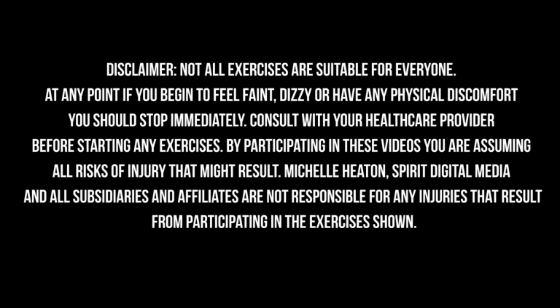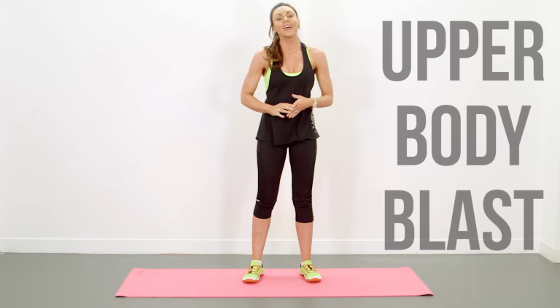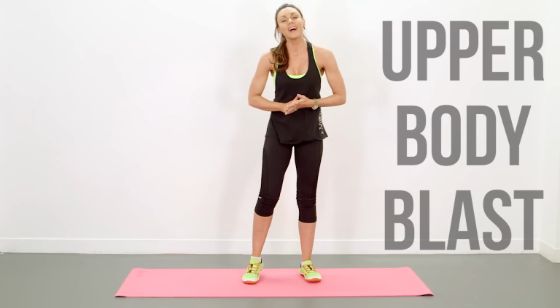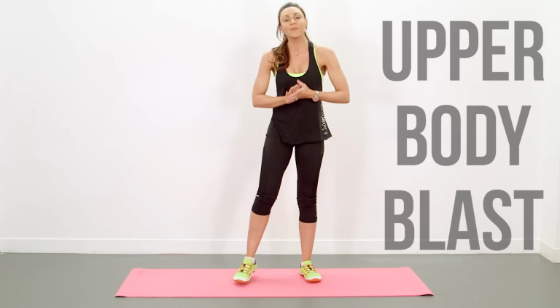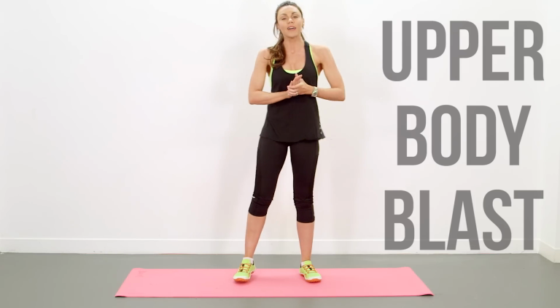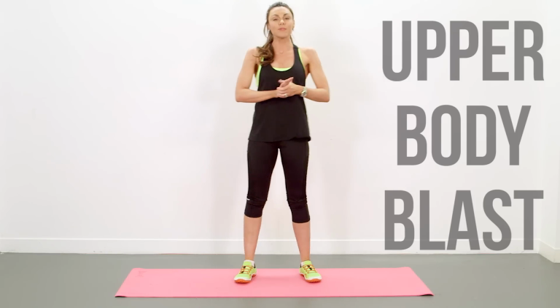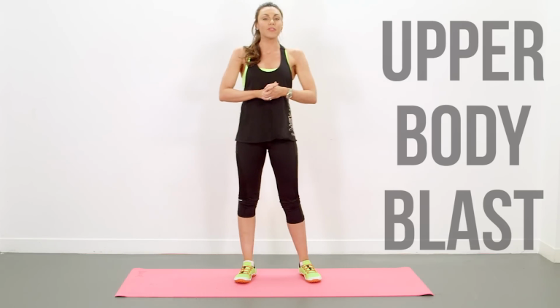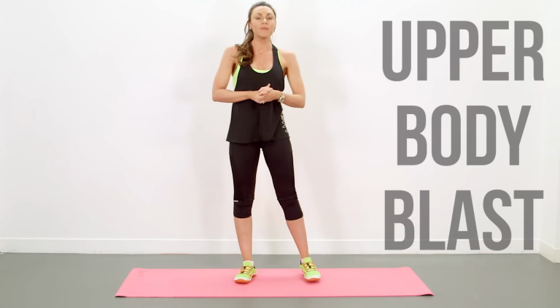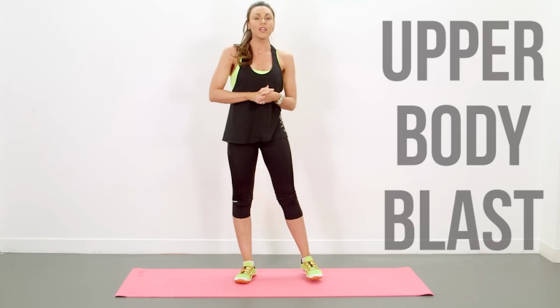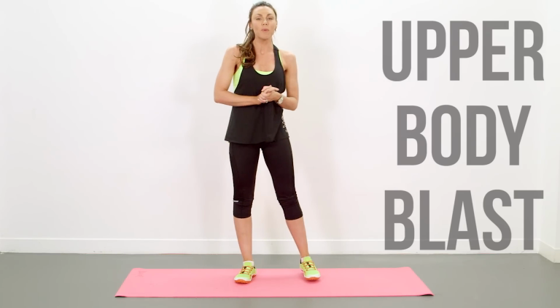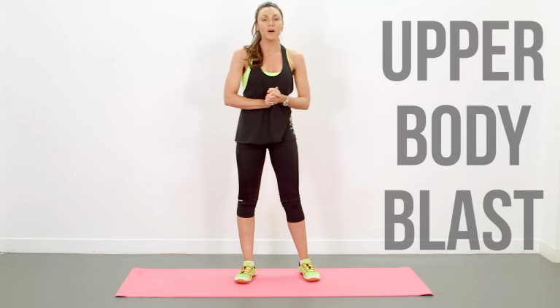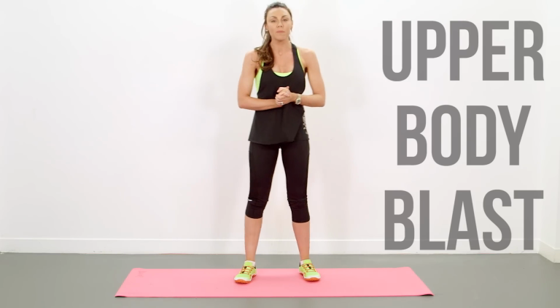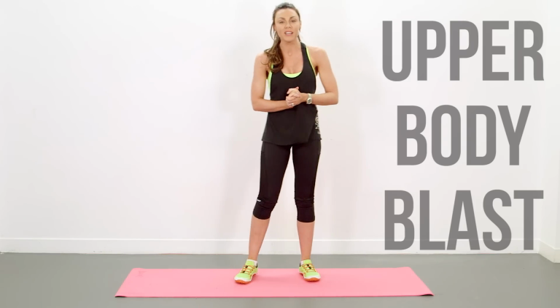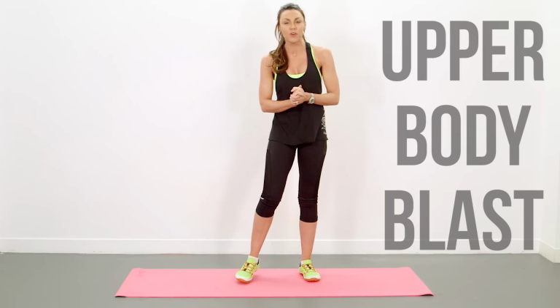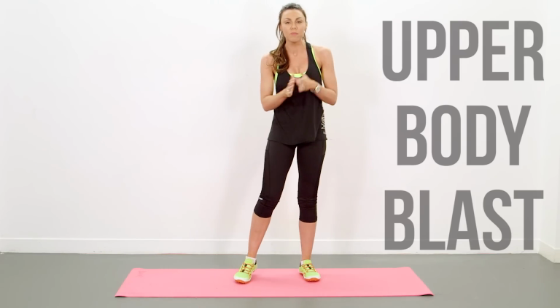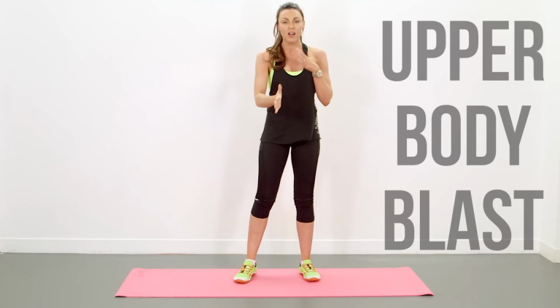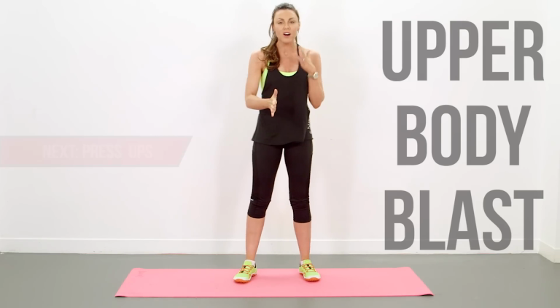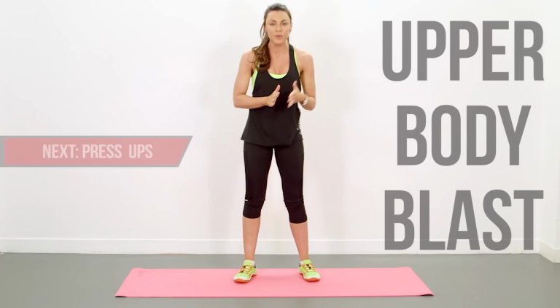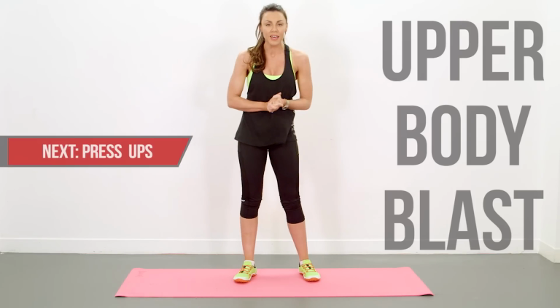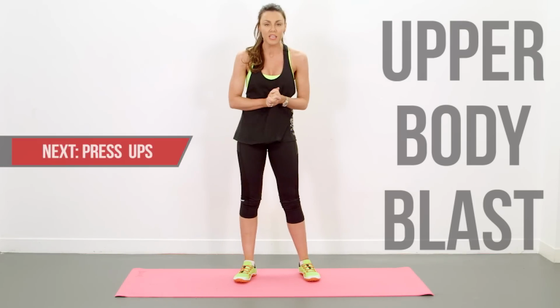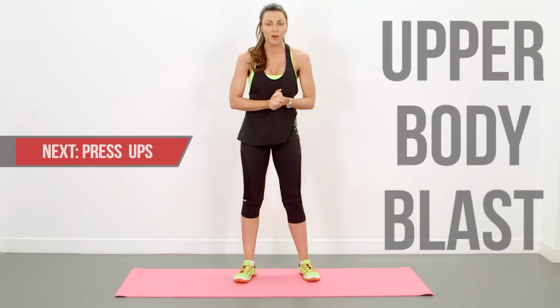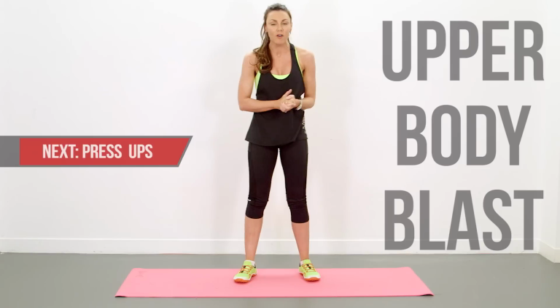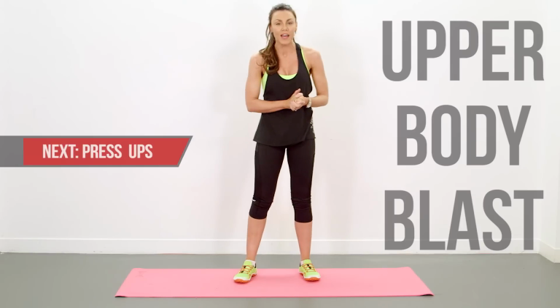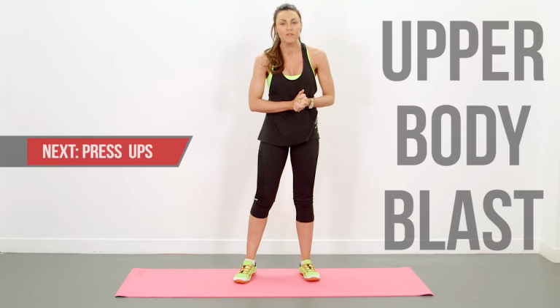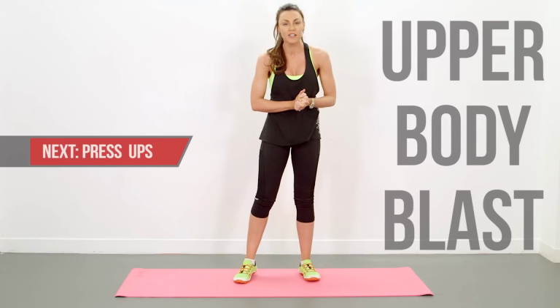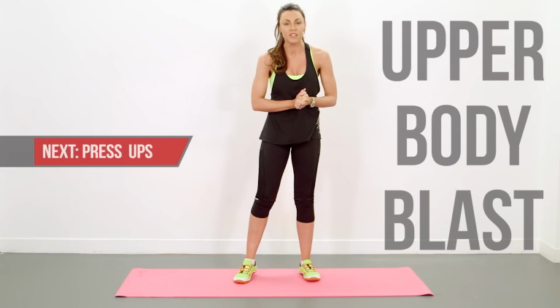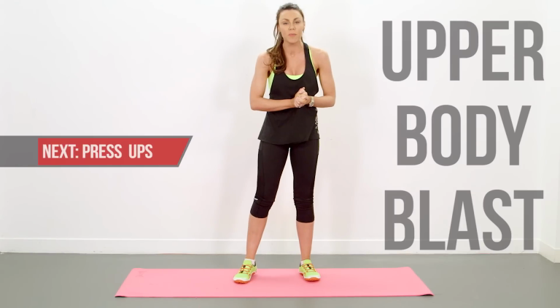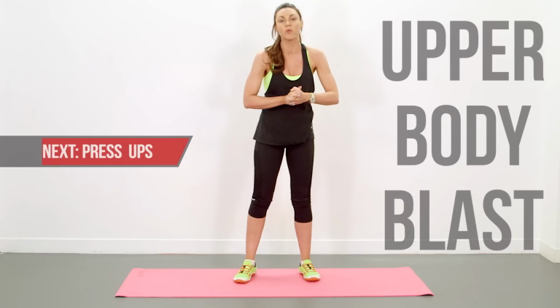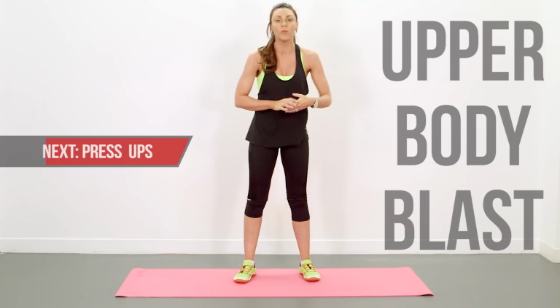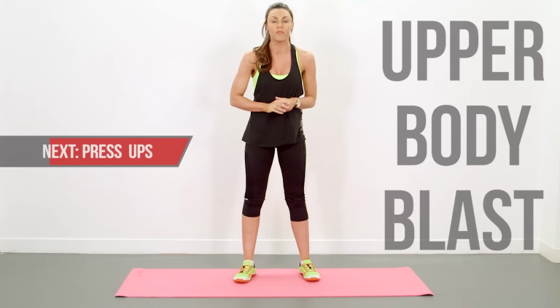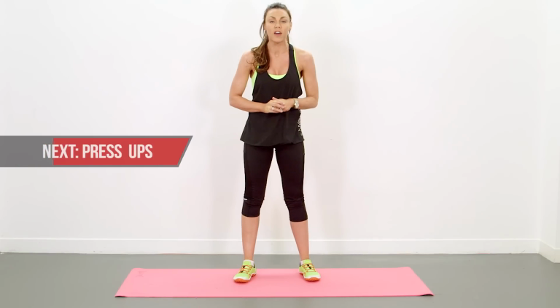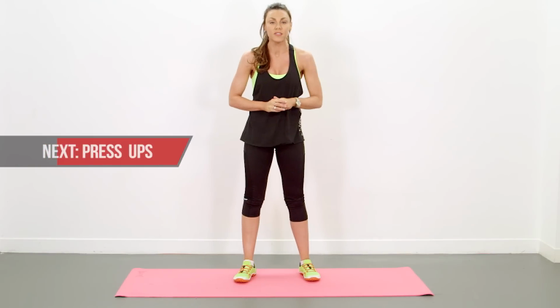Hey guys, welcome to my 3 Minute Open Body Blast. We've got a little bit of cardio in there to keep the heart rate elevated. Remember to warm up first.